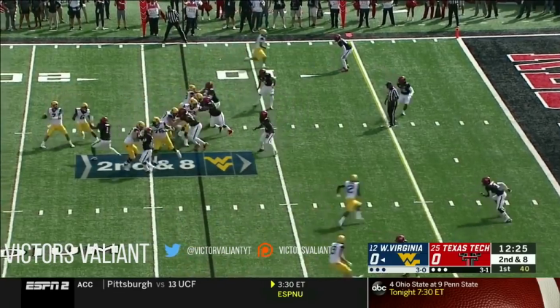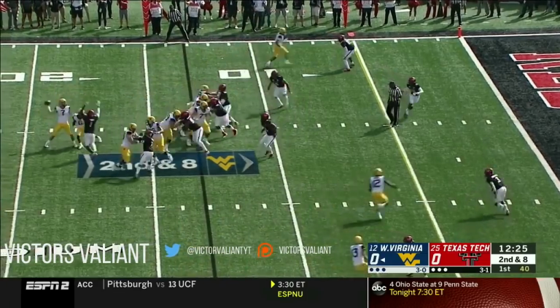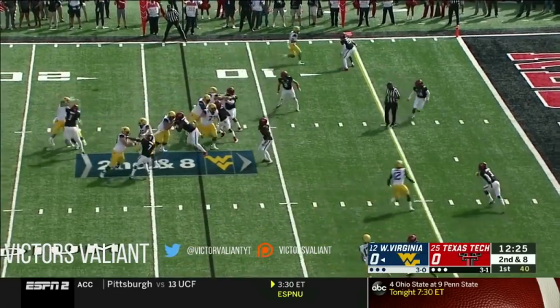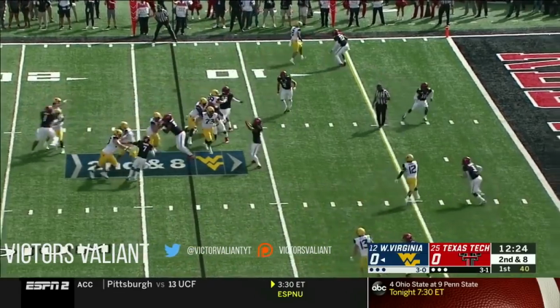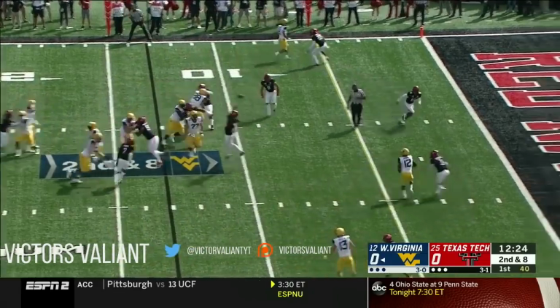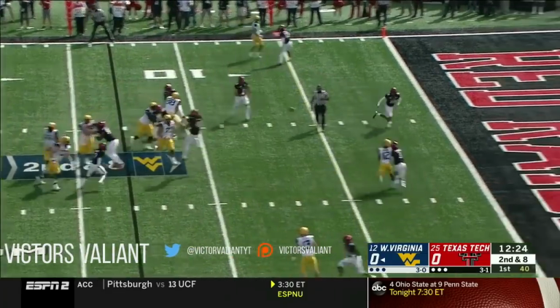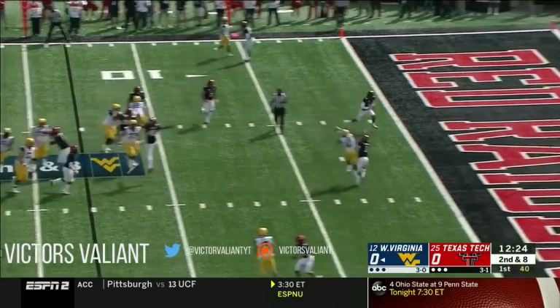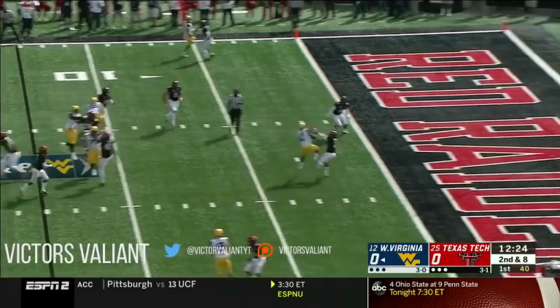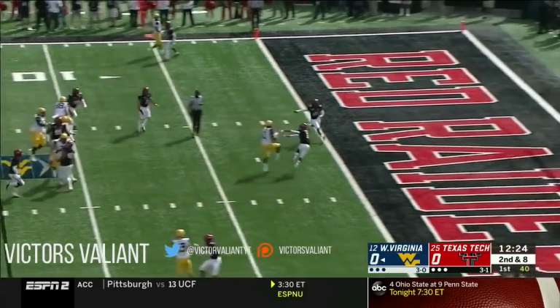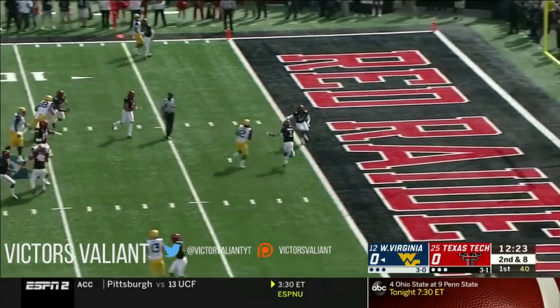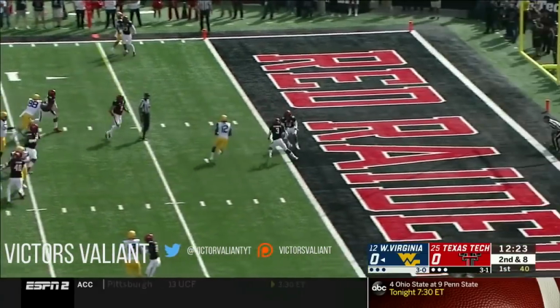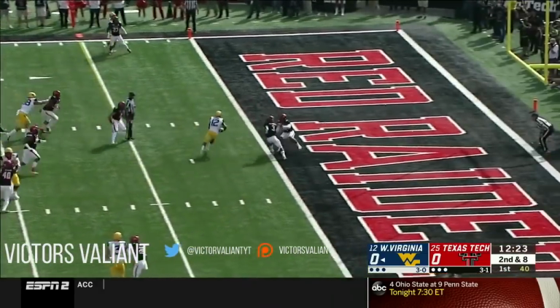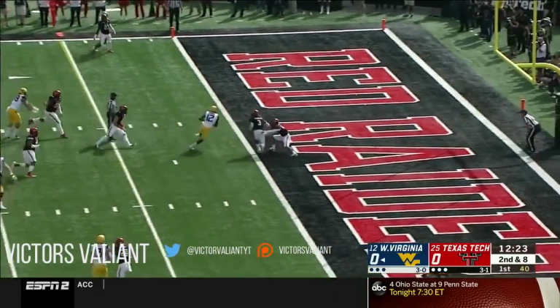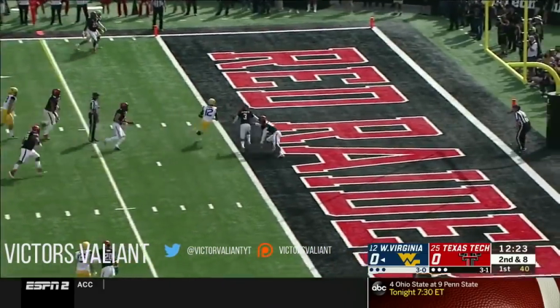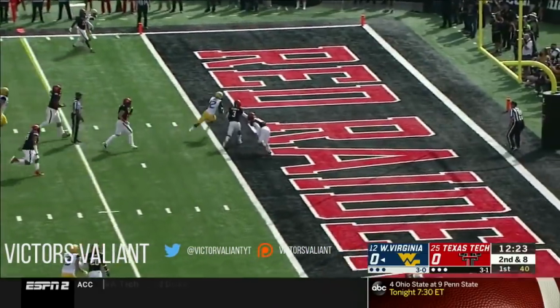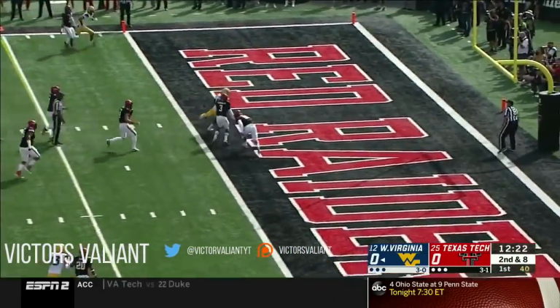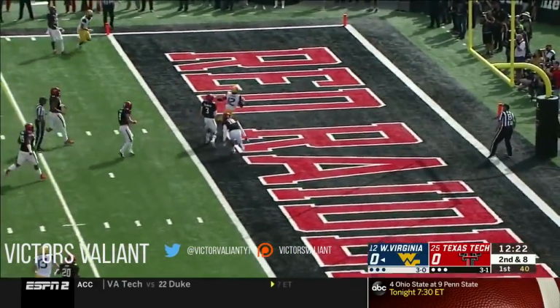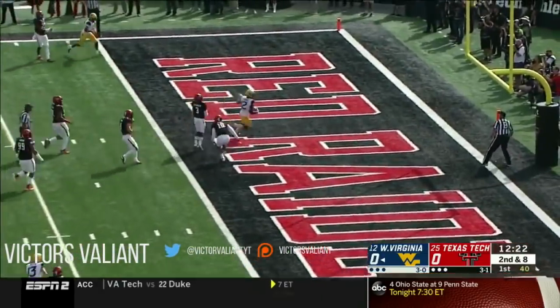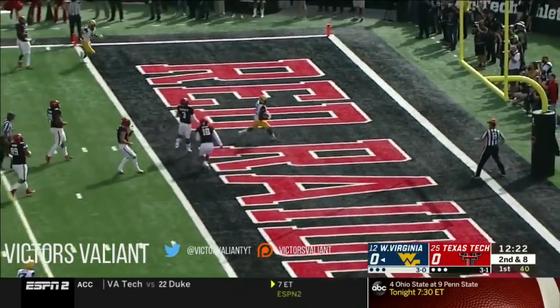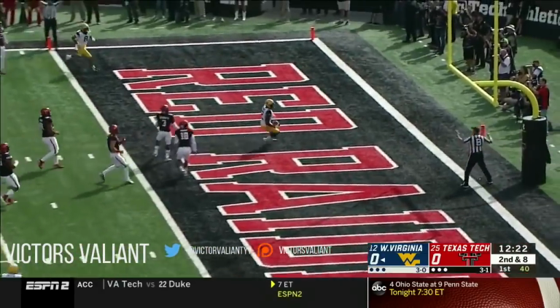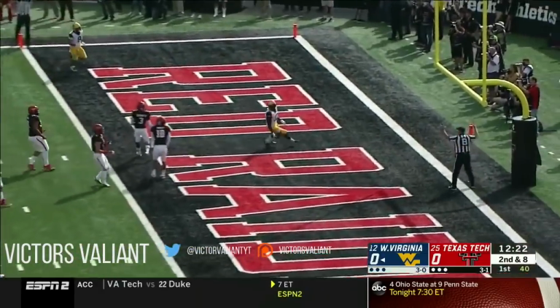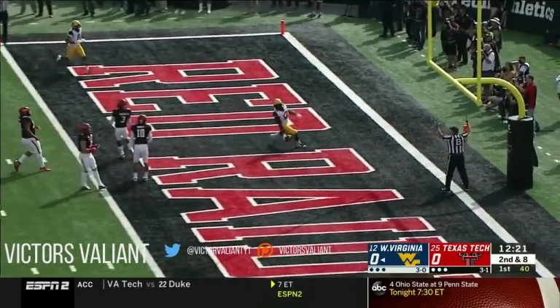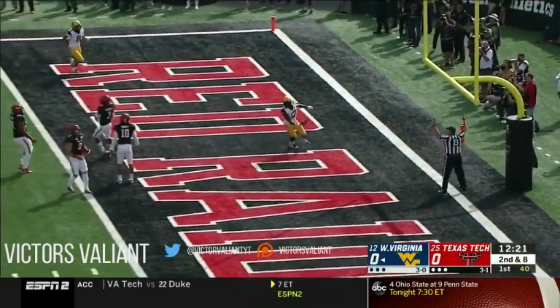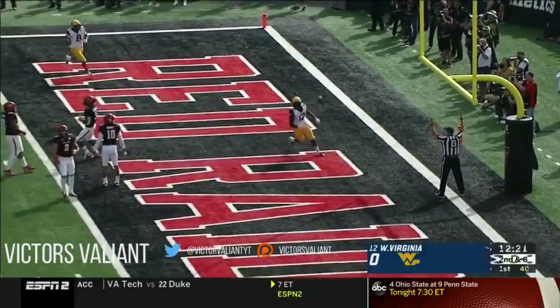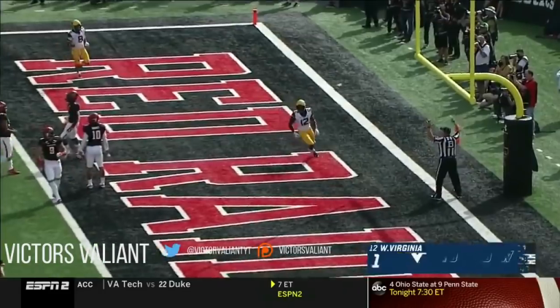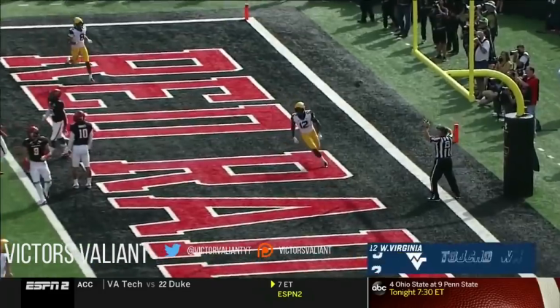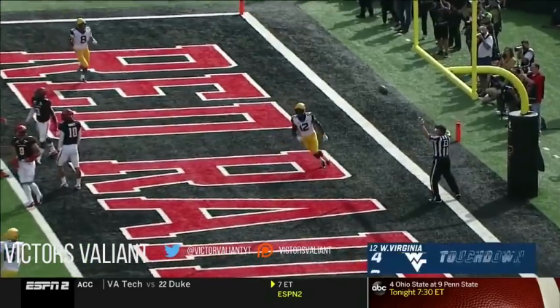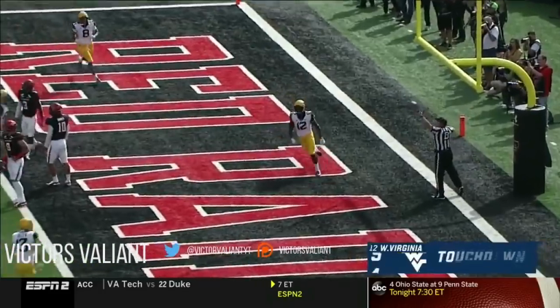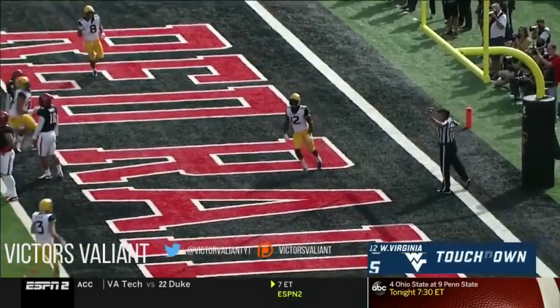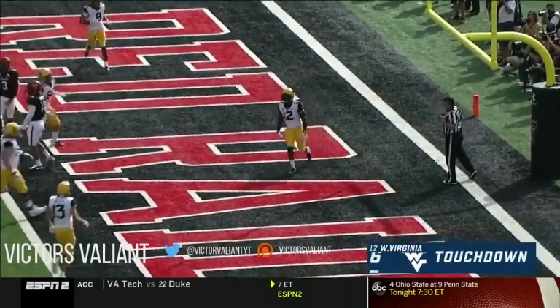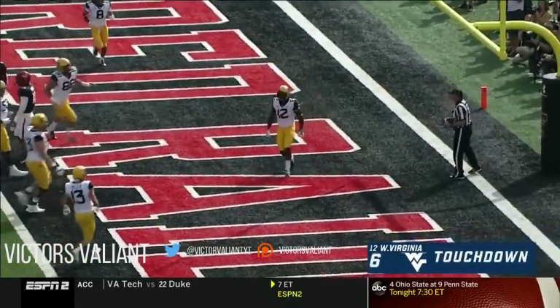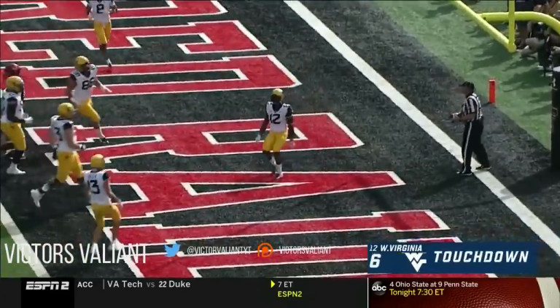Greer has Jennings — touchdown West Virginia!